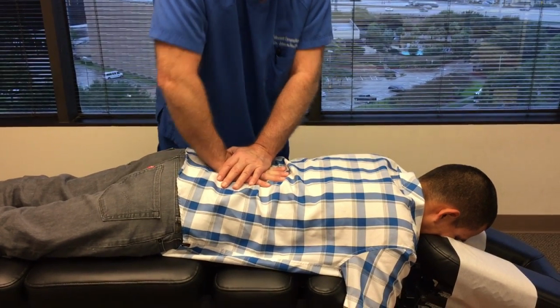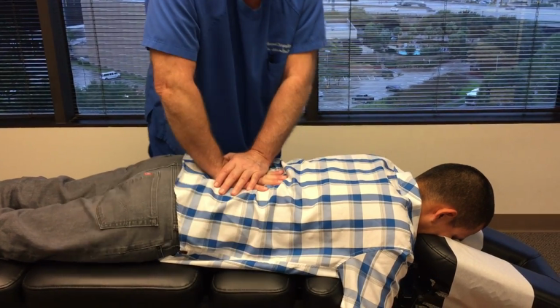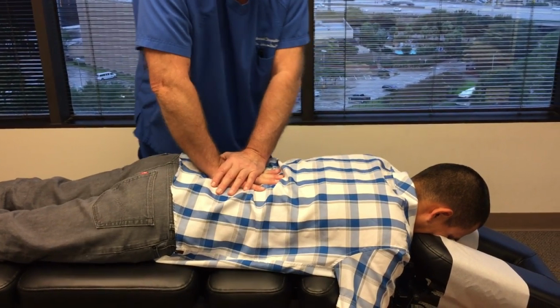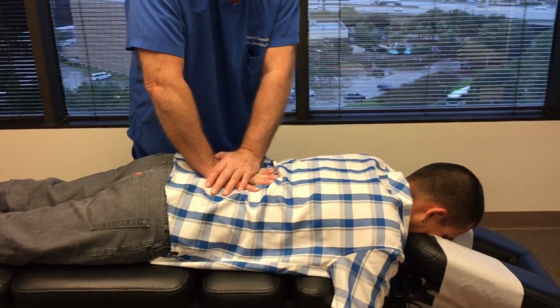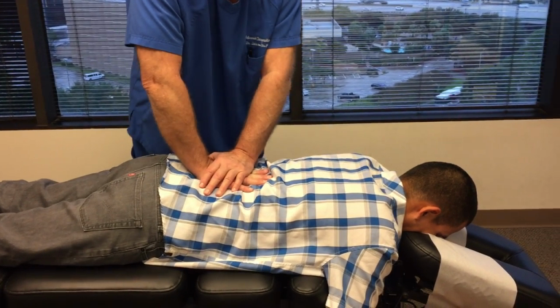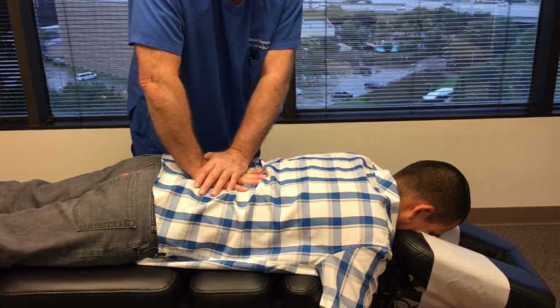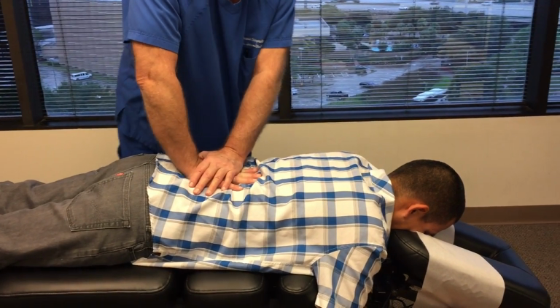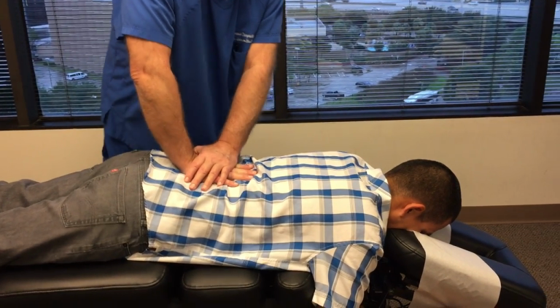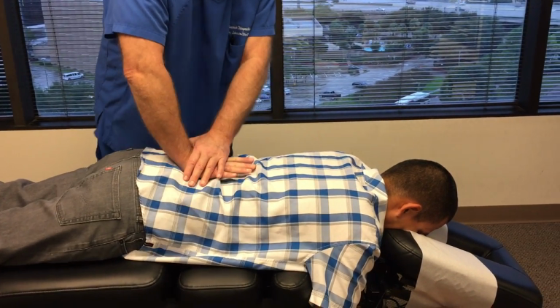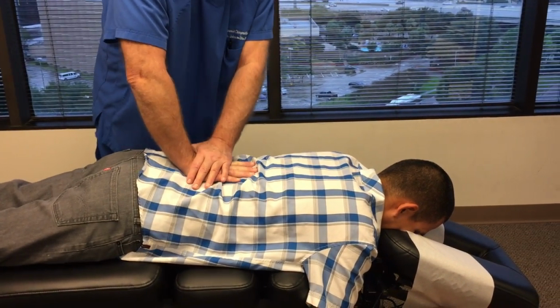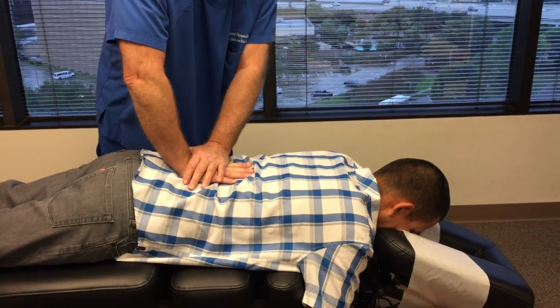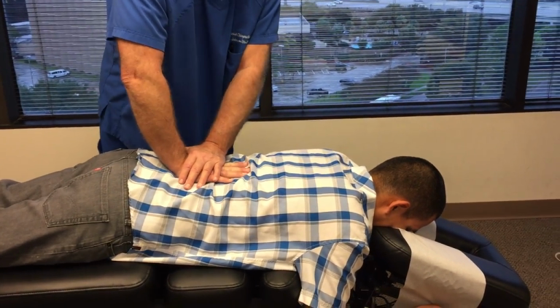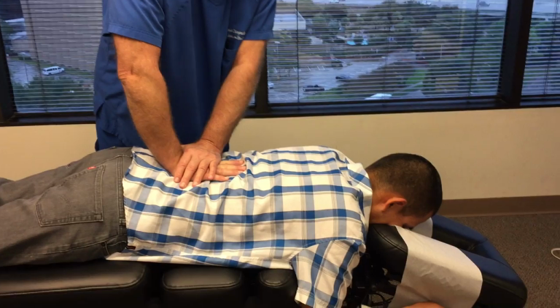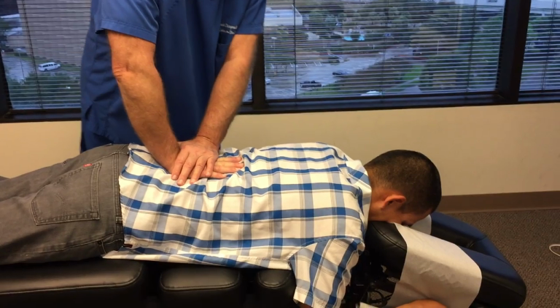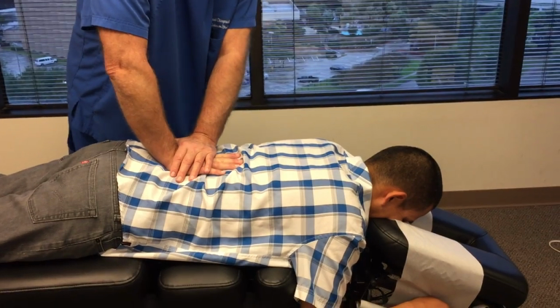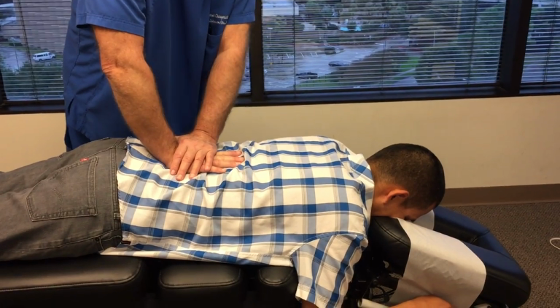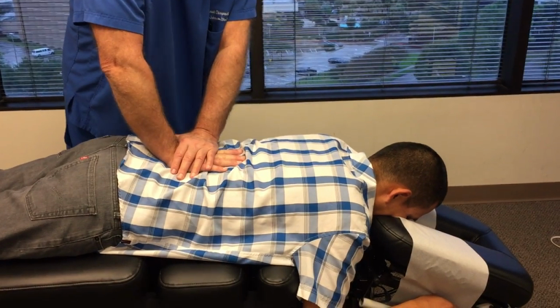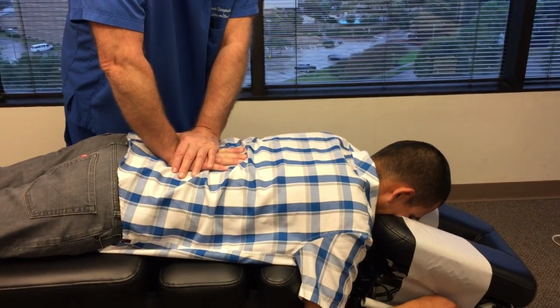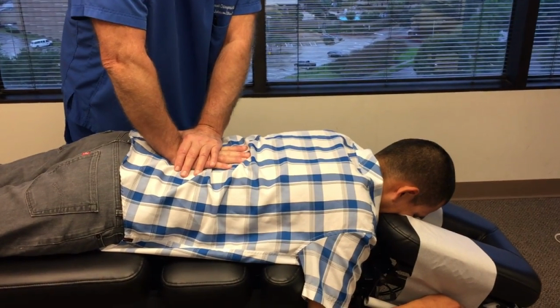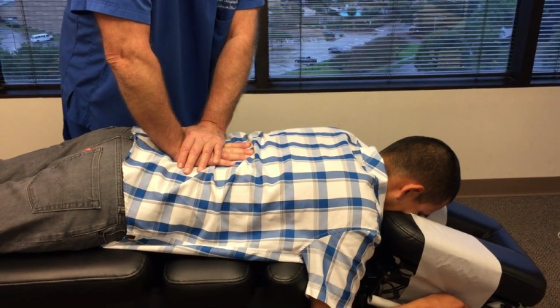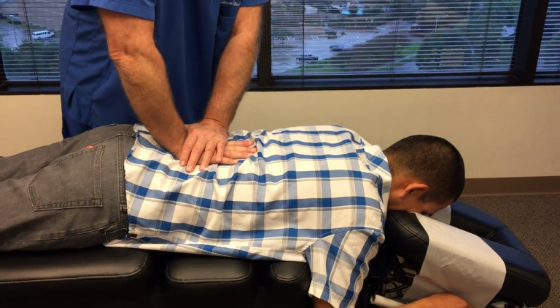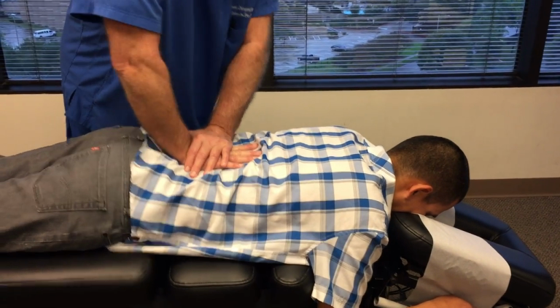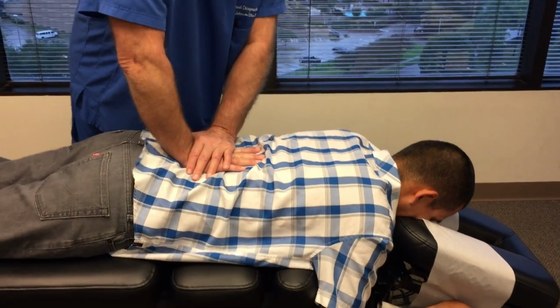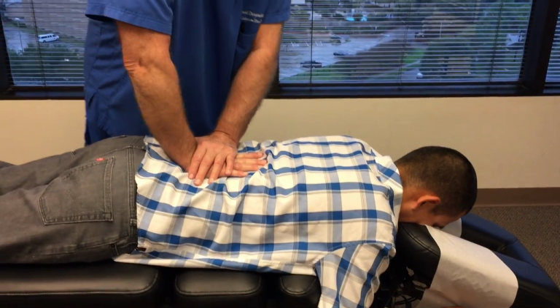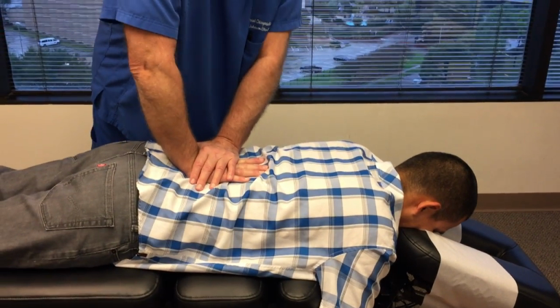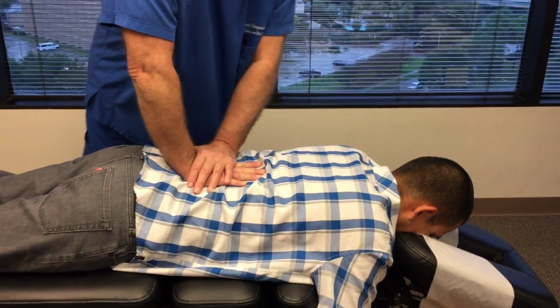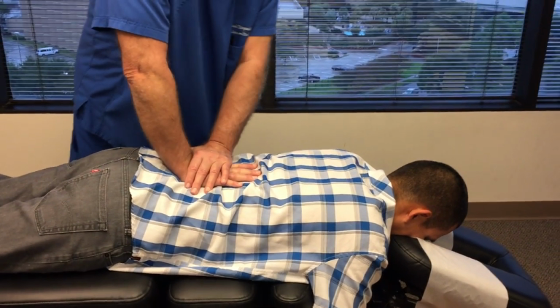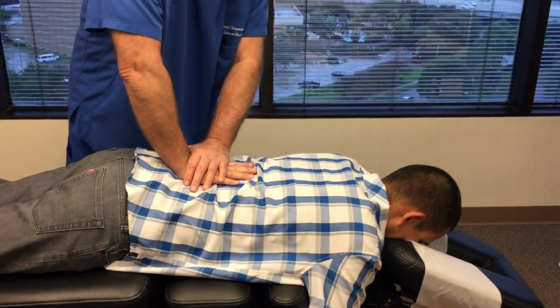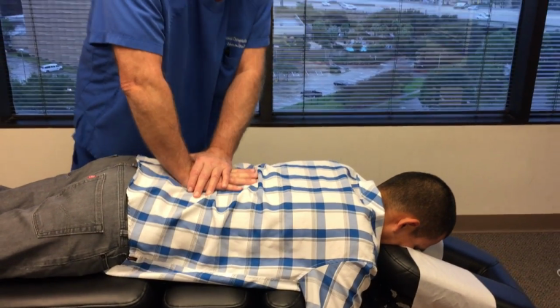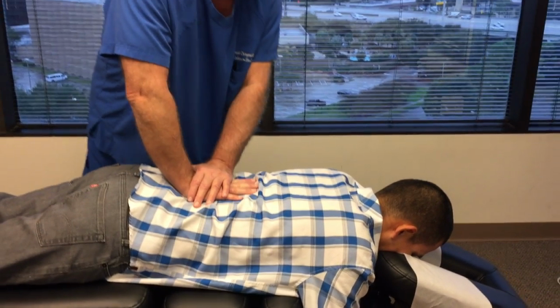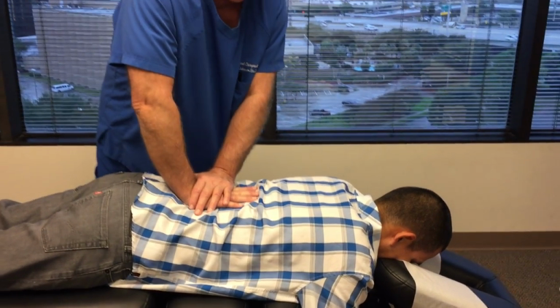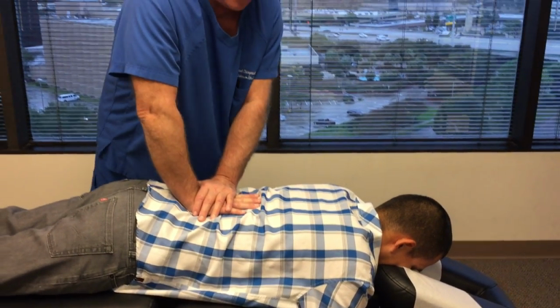That was his pelvic bone, sacroiliac joints in the sacrum. Now I'm down his lumbar spine.